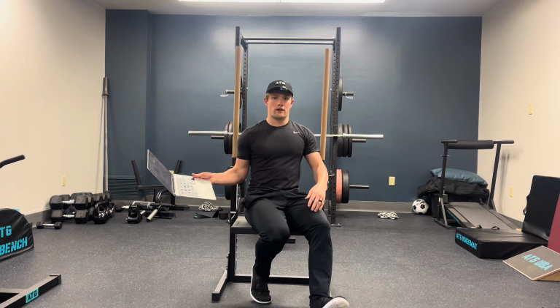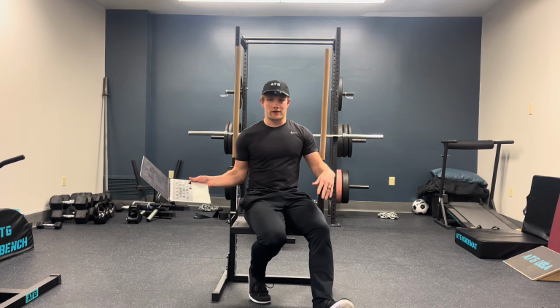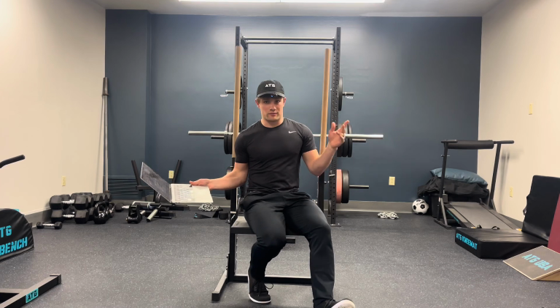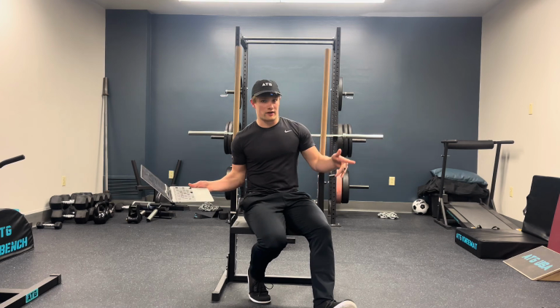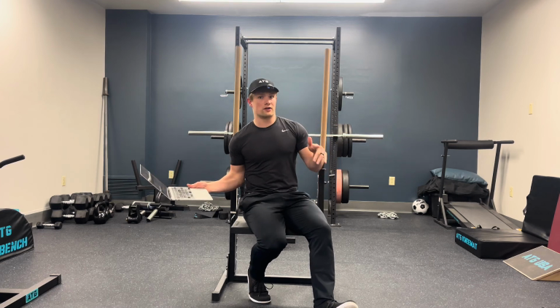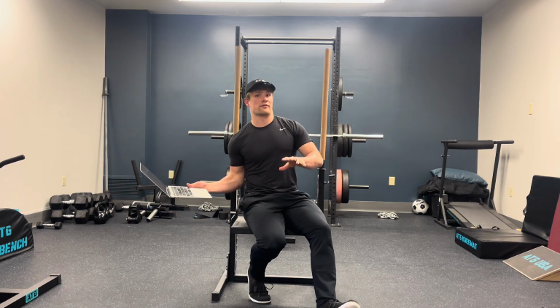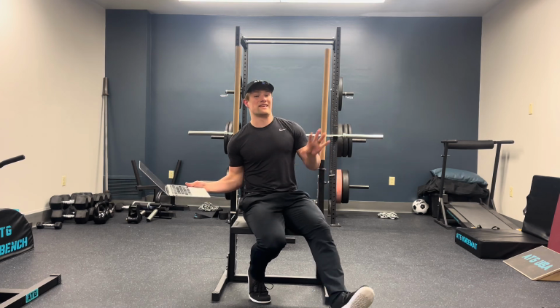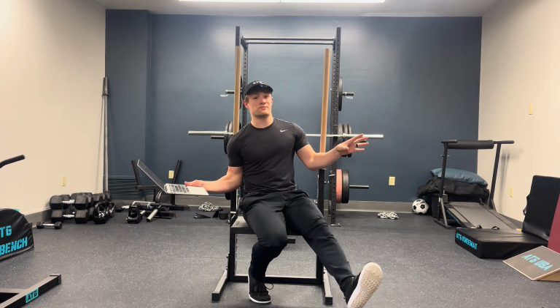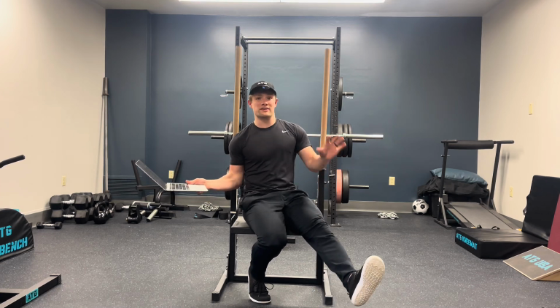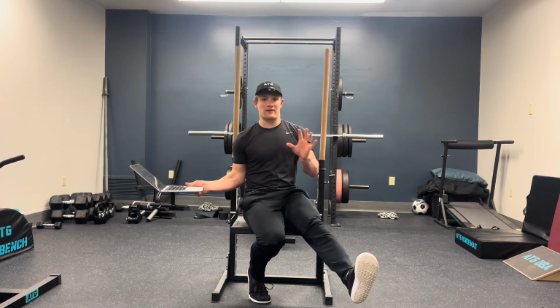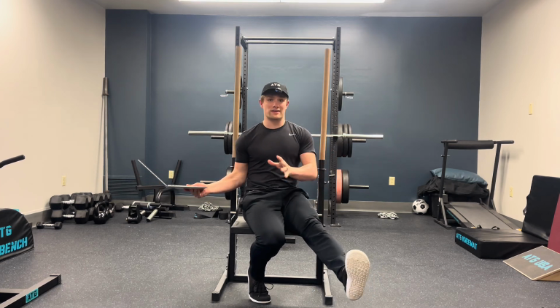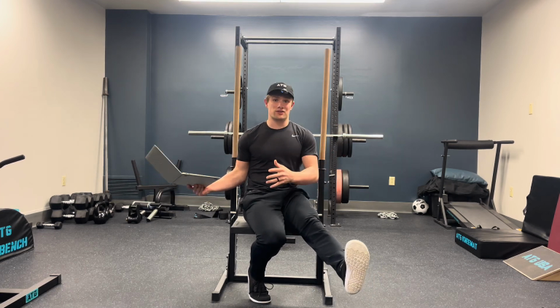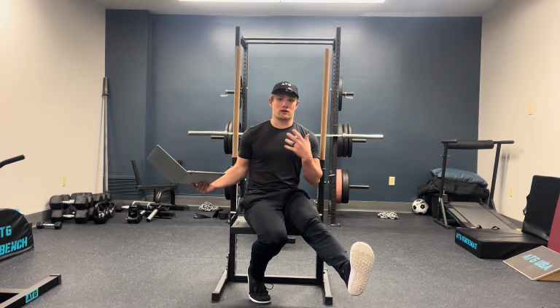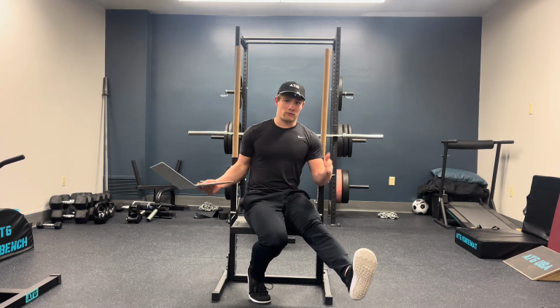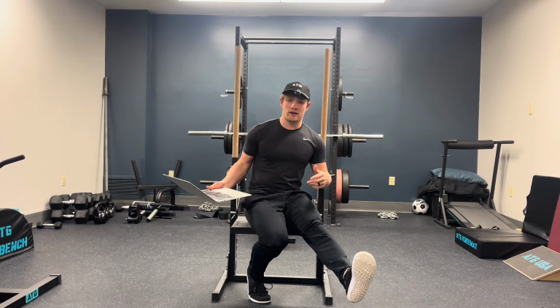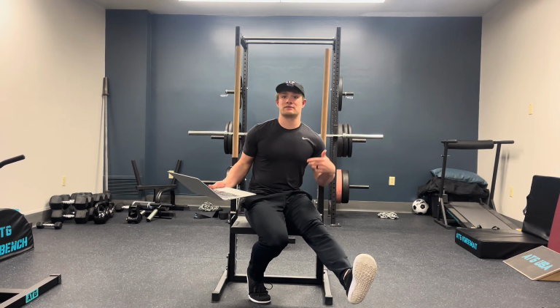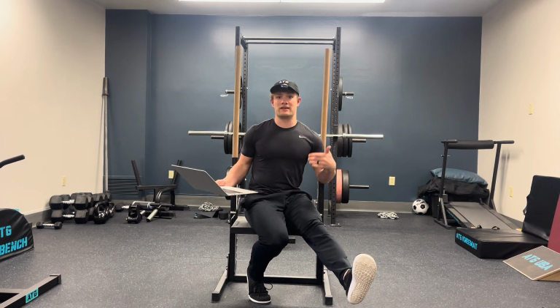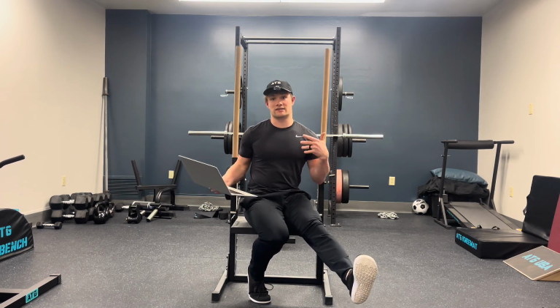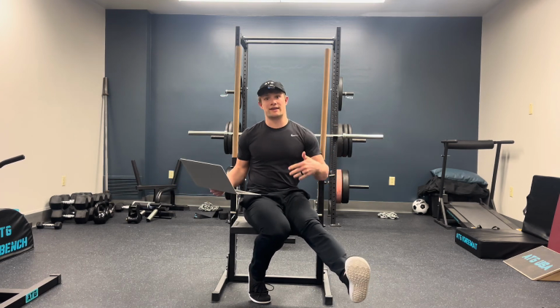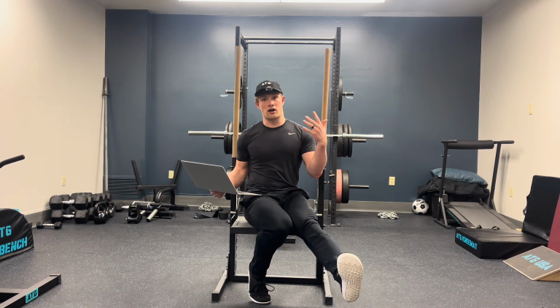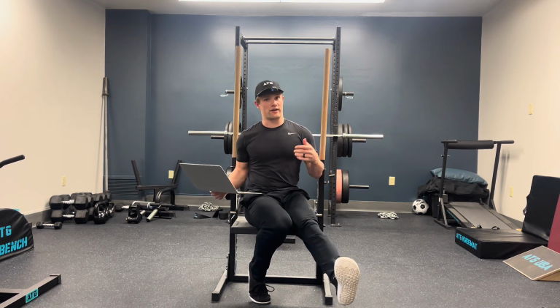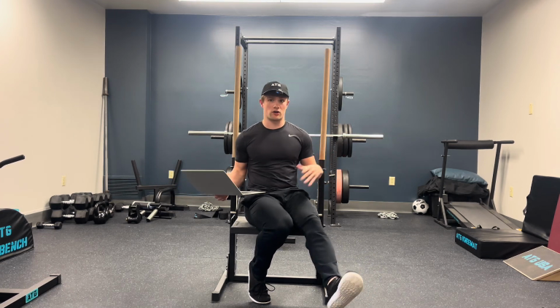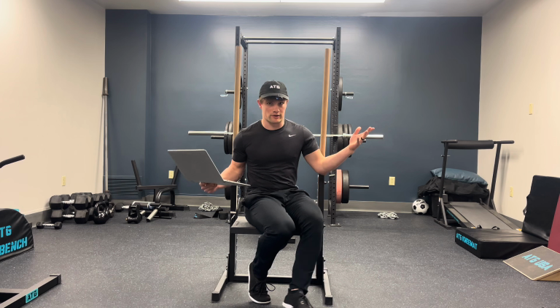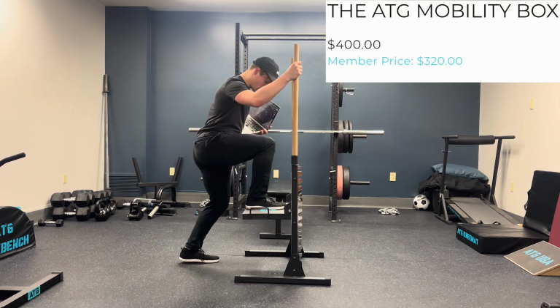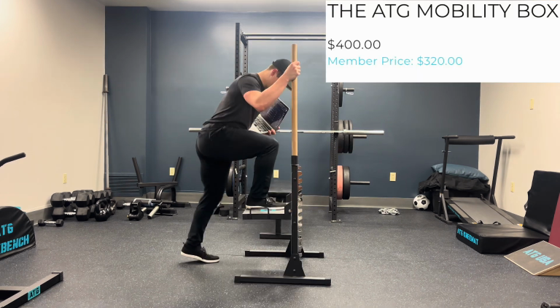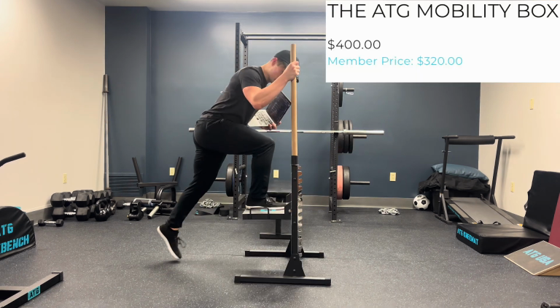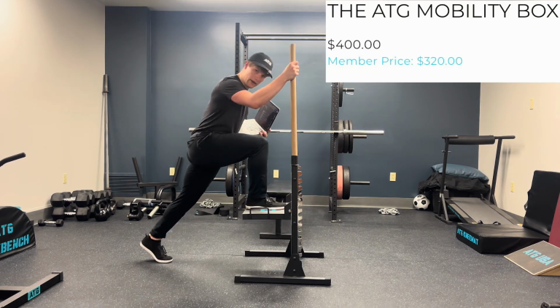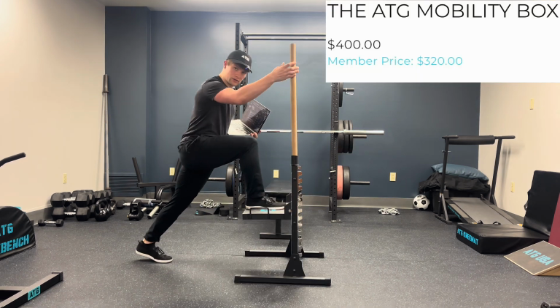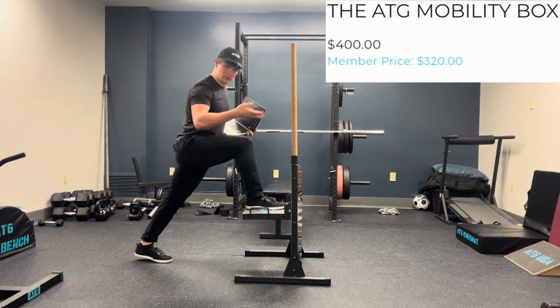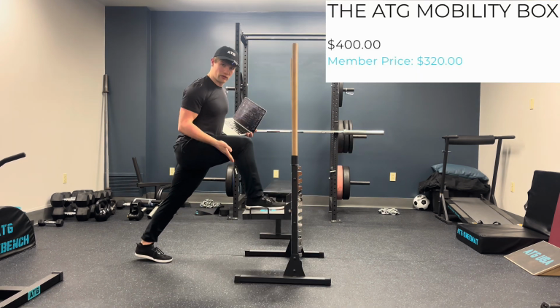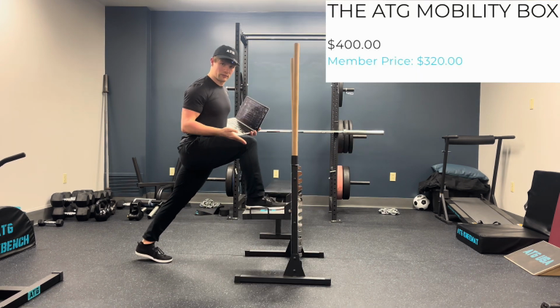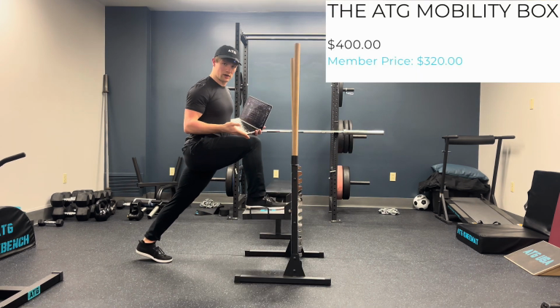I figured it'd be fun to go through each piece of ATG equipment and explain the science of them. So here we go. First, the ATG Mobility Box.